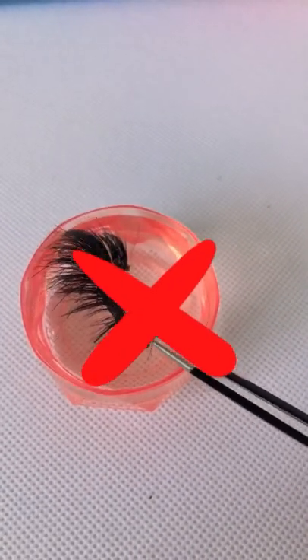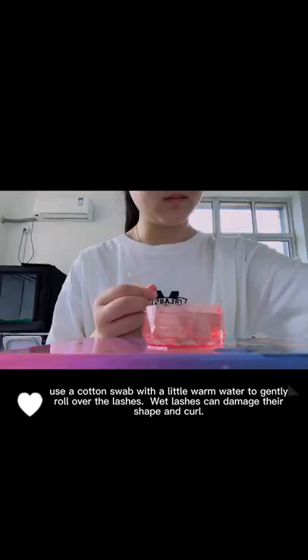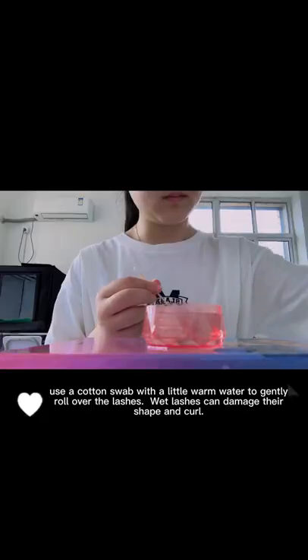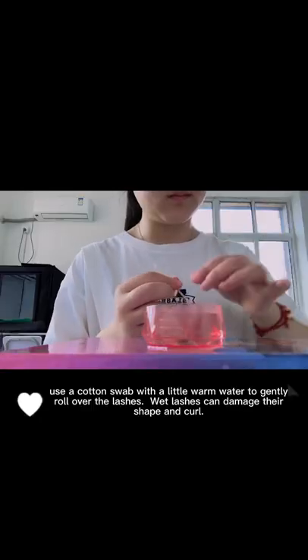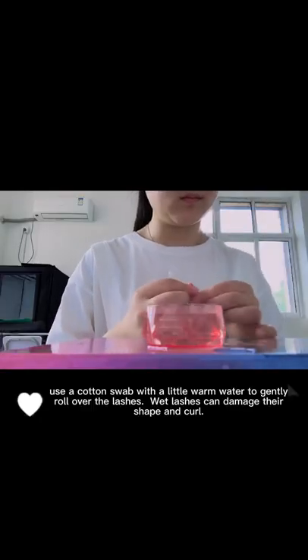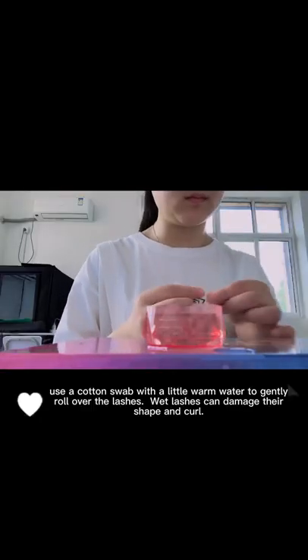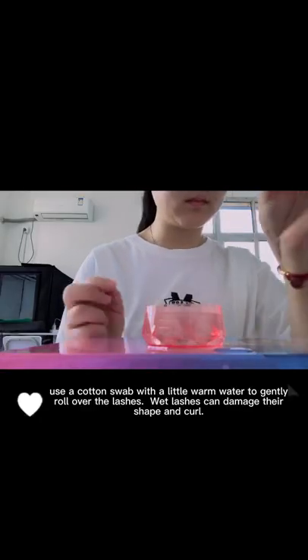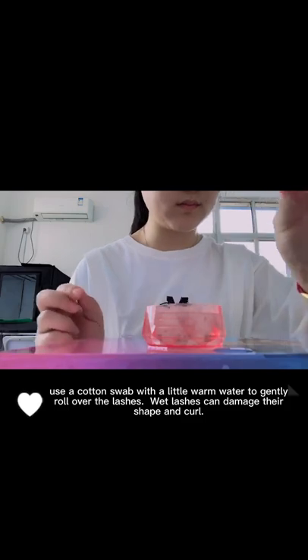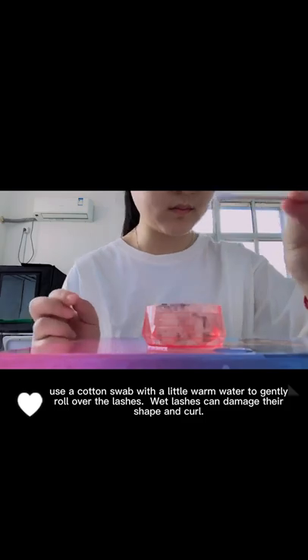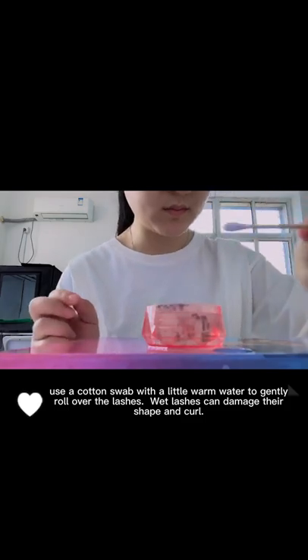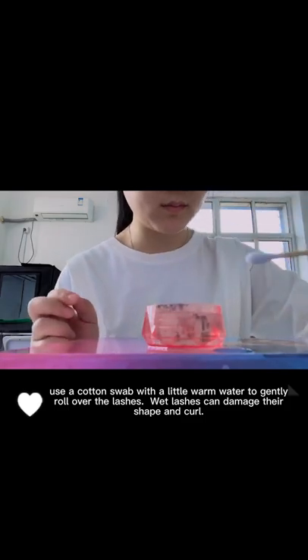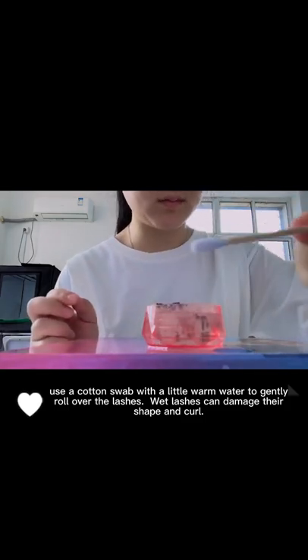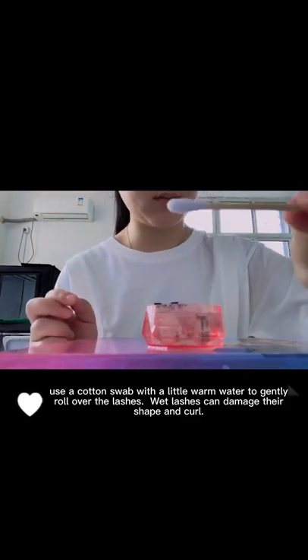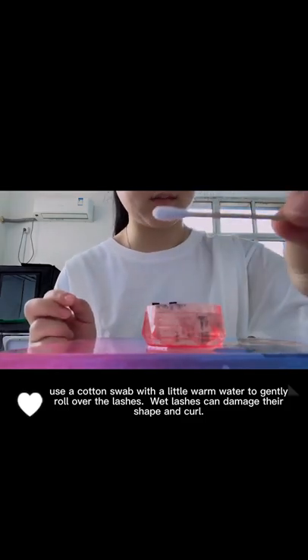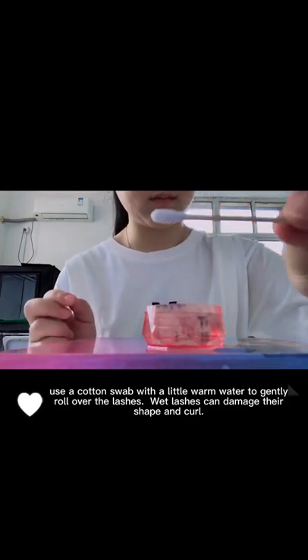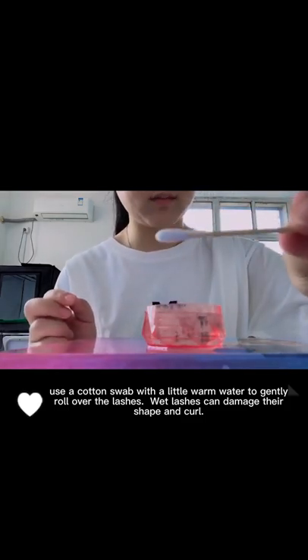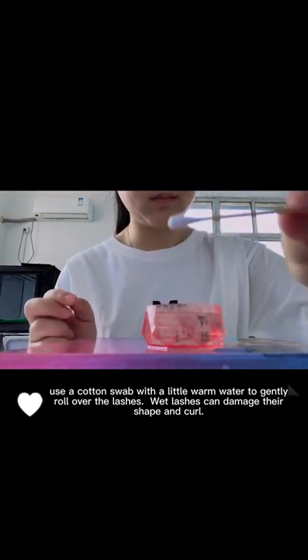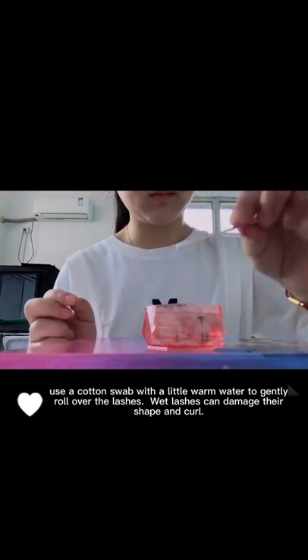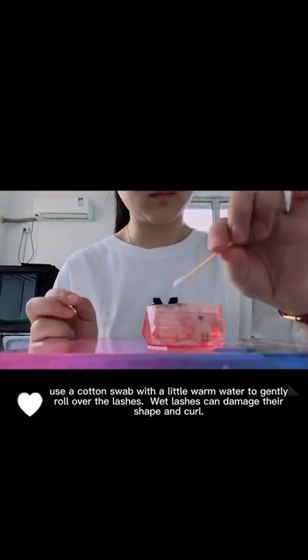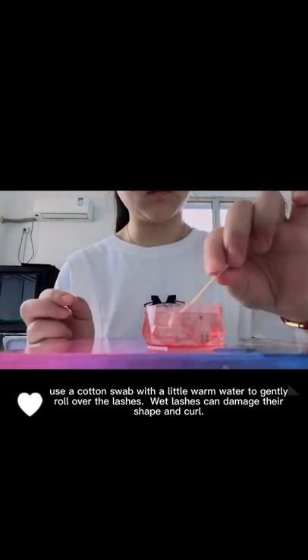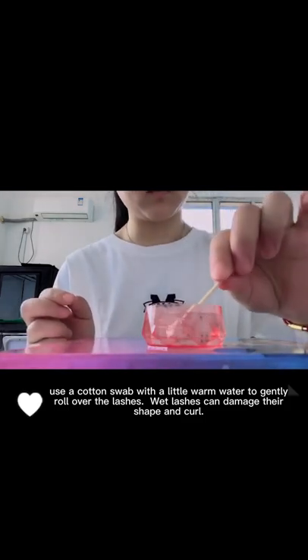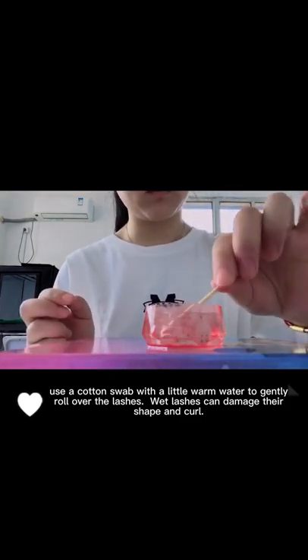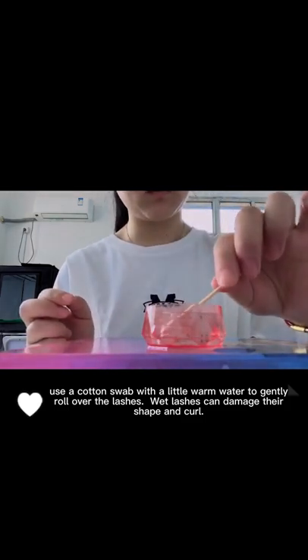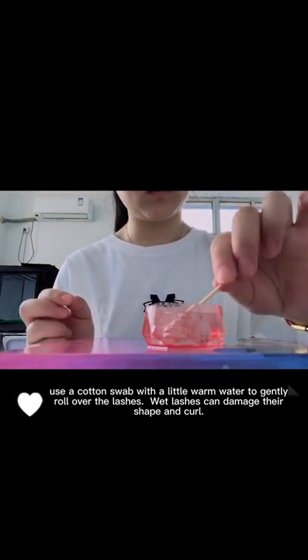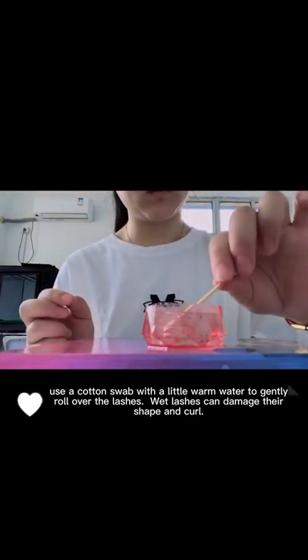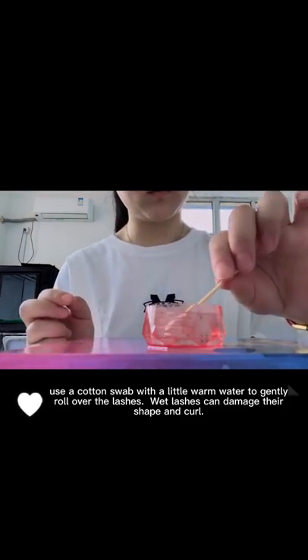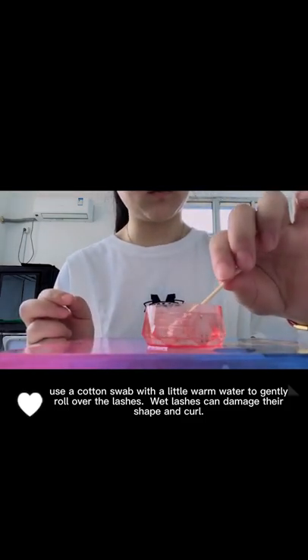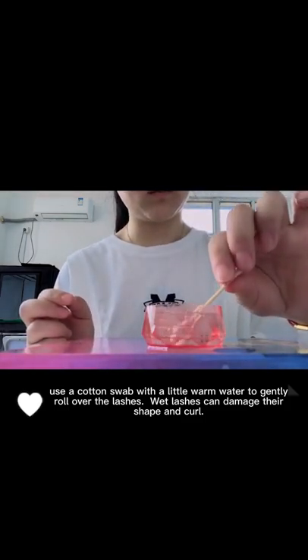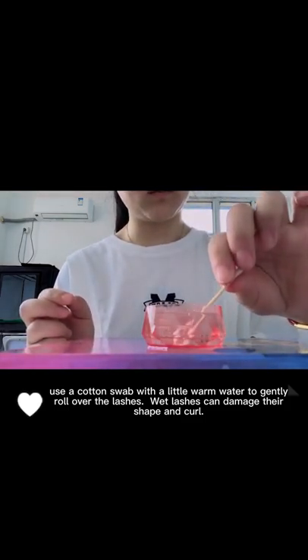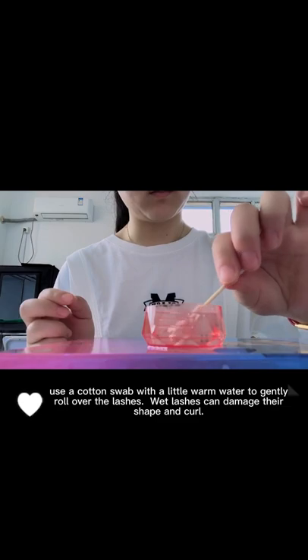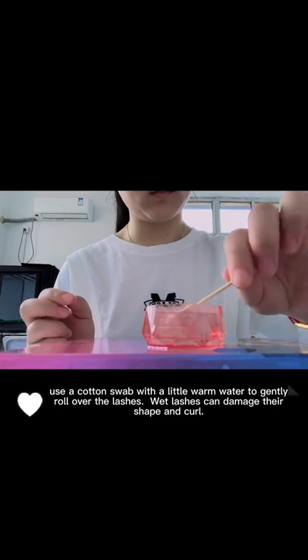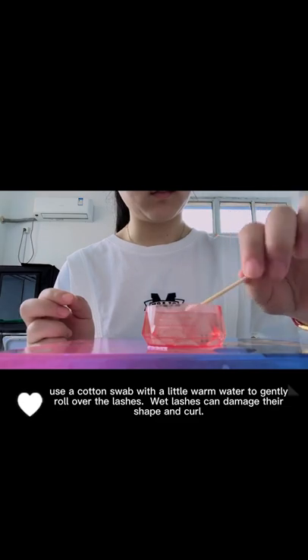Use a cotton swab with a little warm water to gently roll over the lashes. Wet lashes can damage their shape and curl.